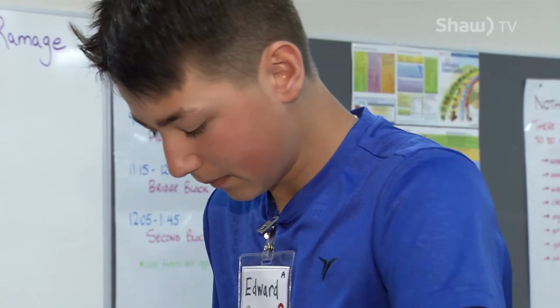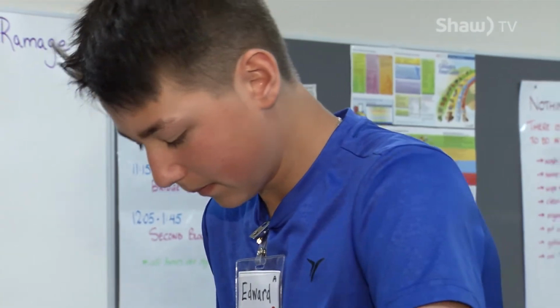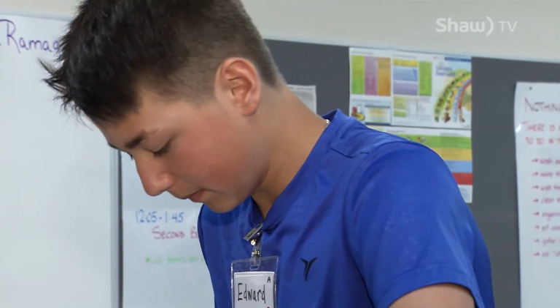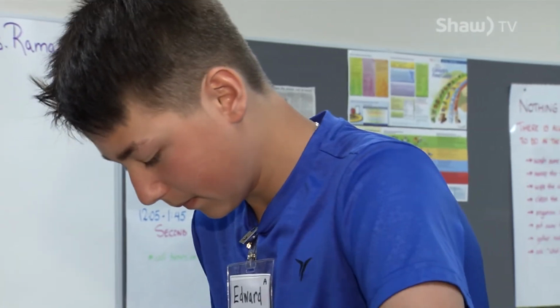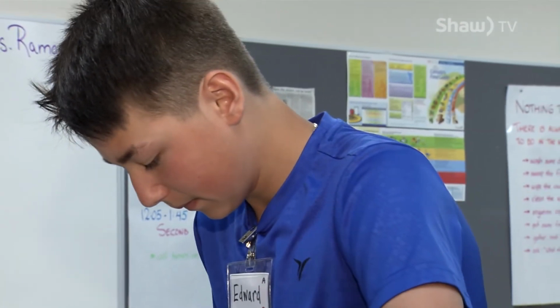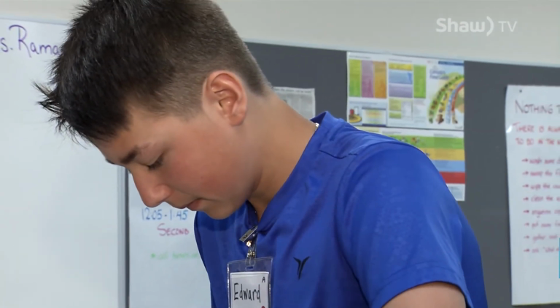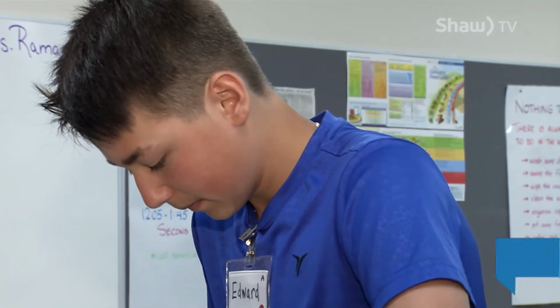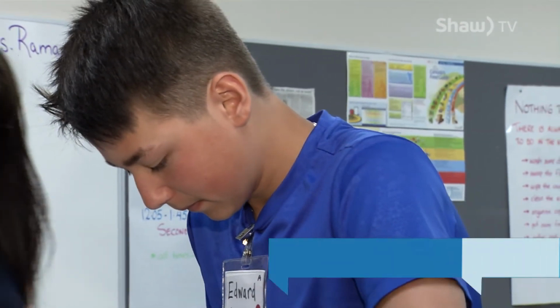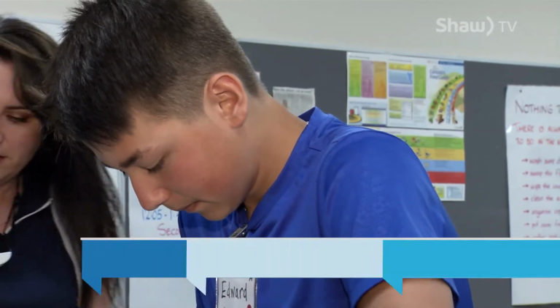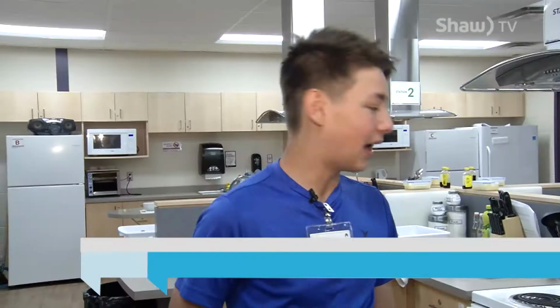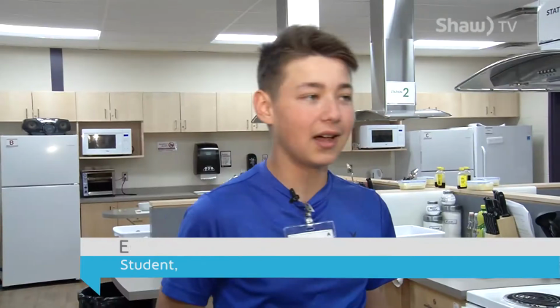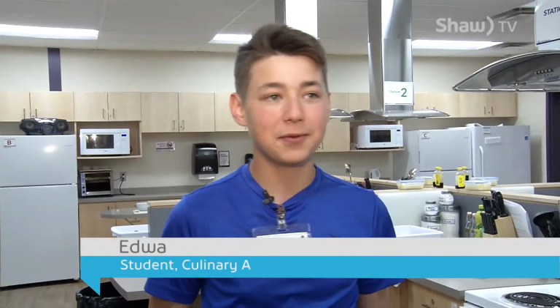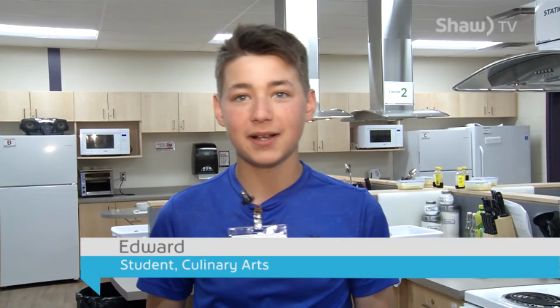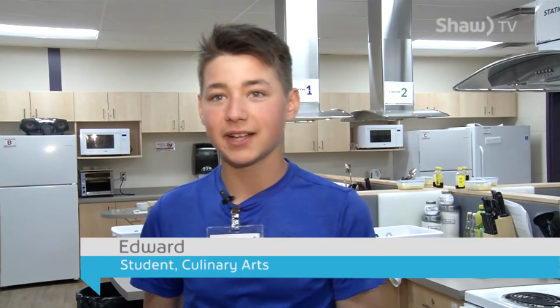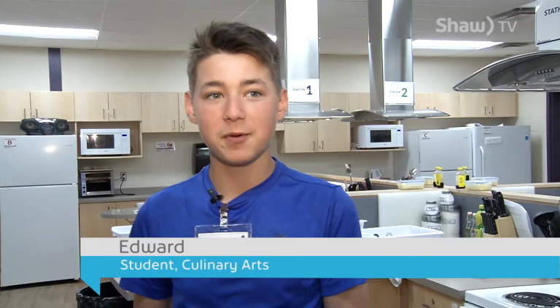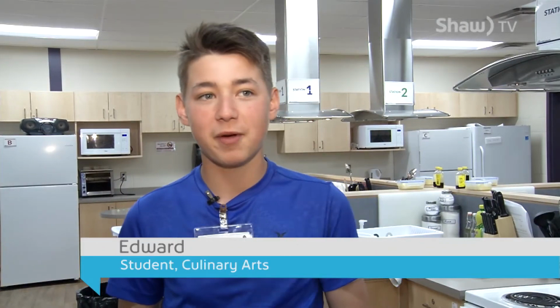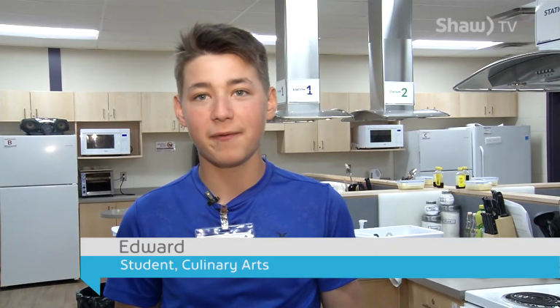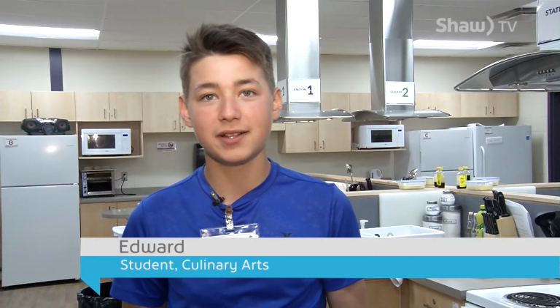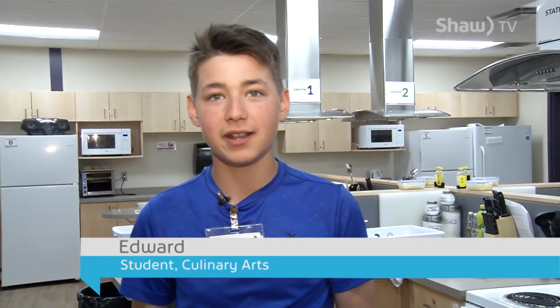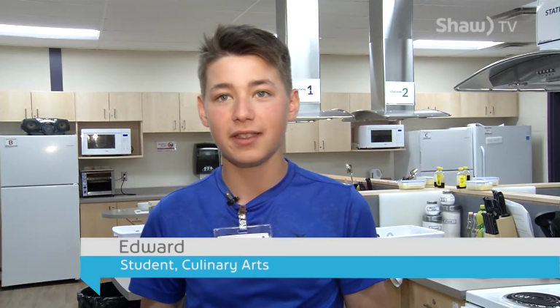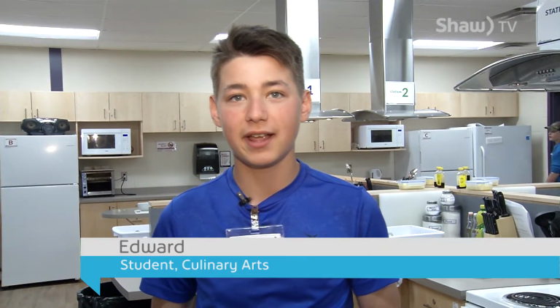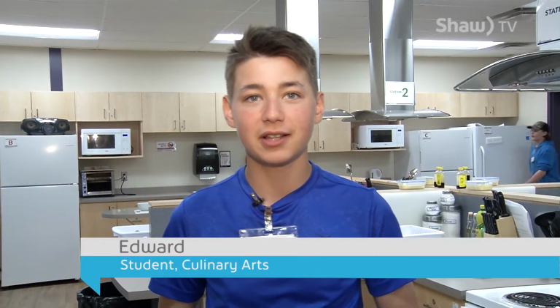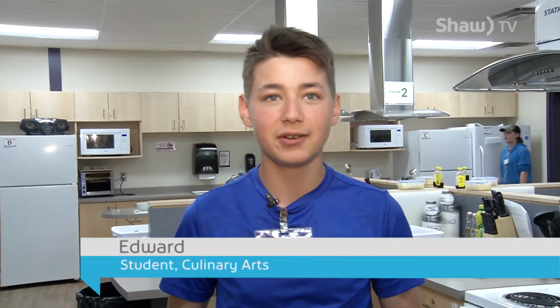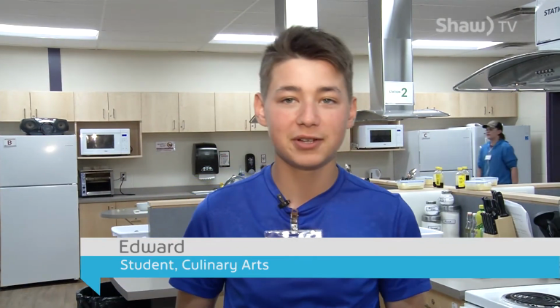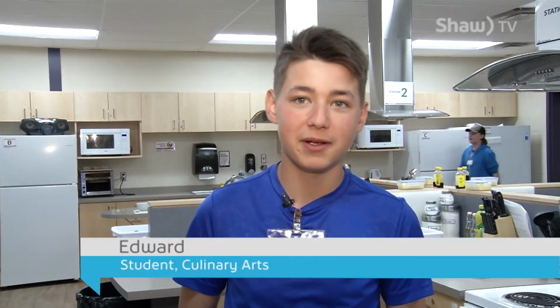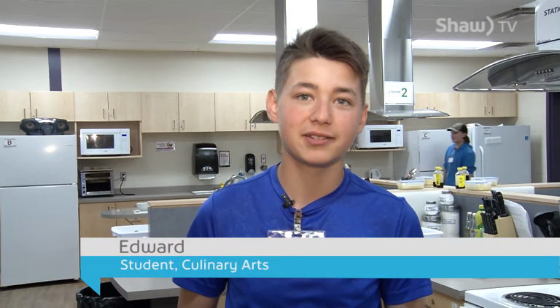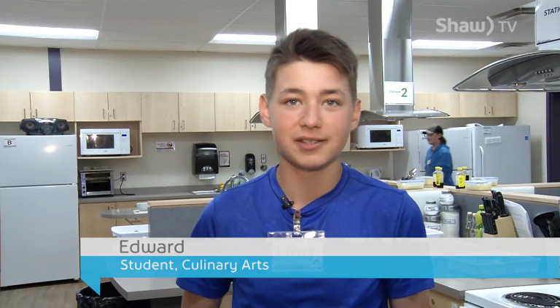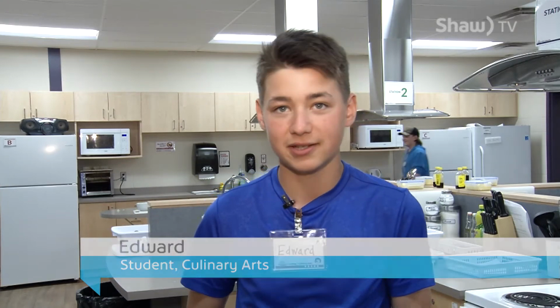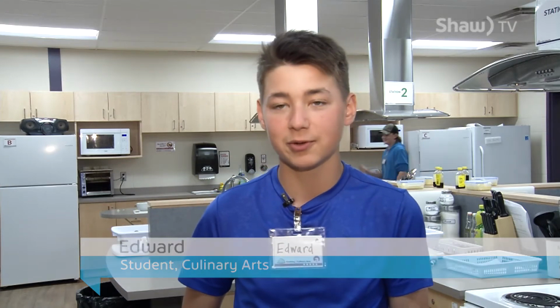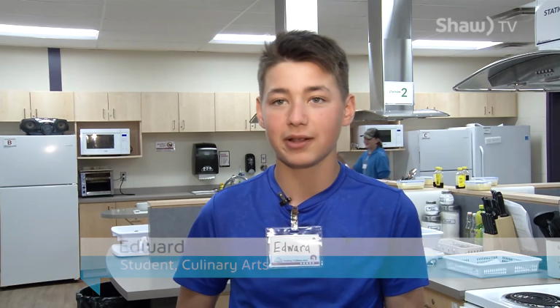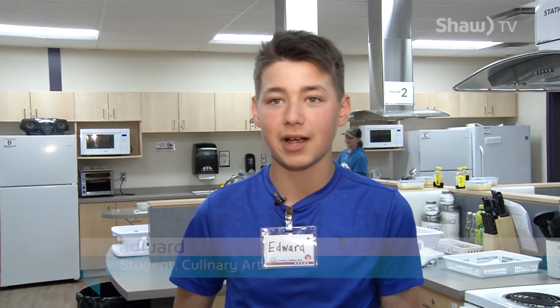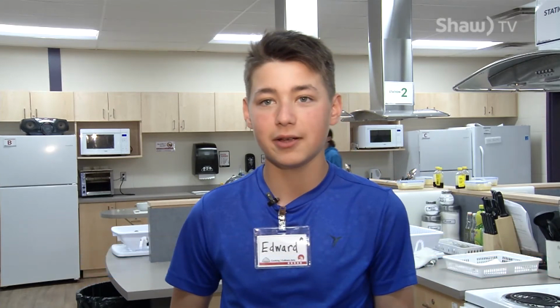I enjoy this culinary class and I love it because I get to be with my friends and they get to learn new experiences, as well as I do.